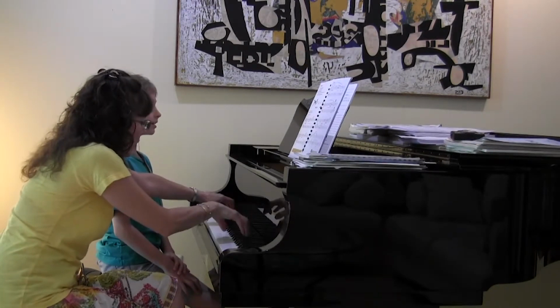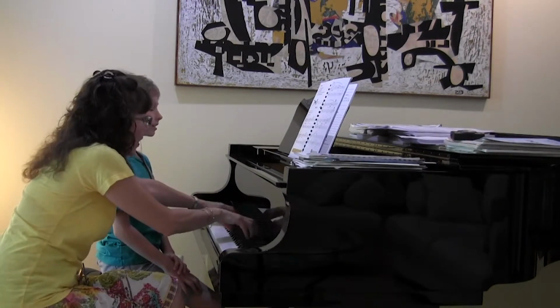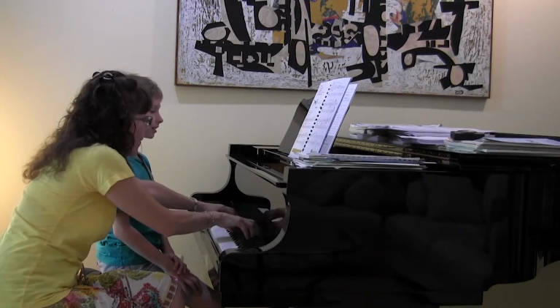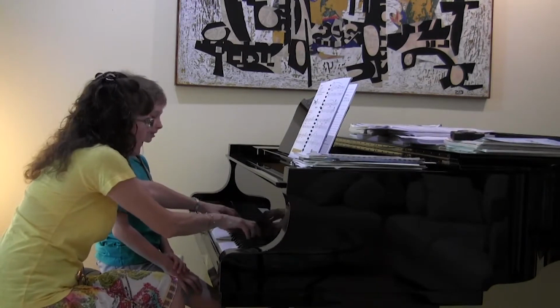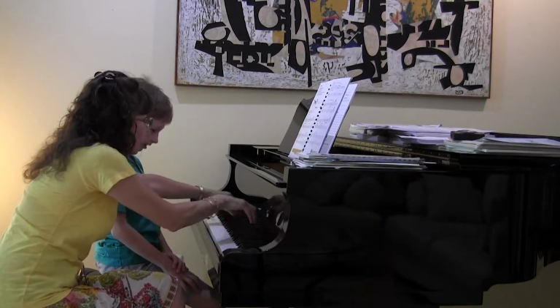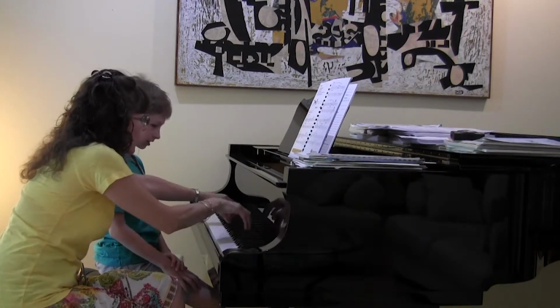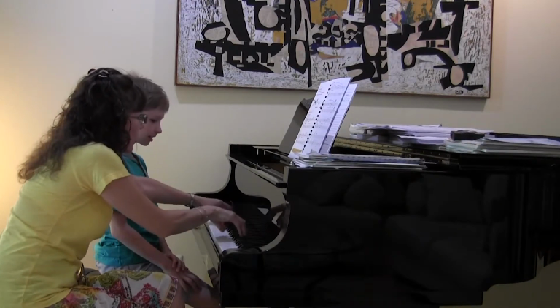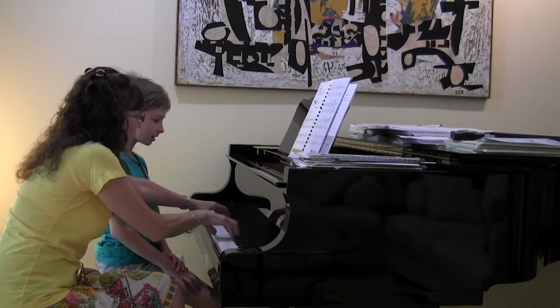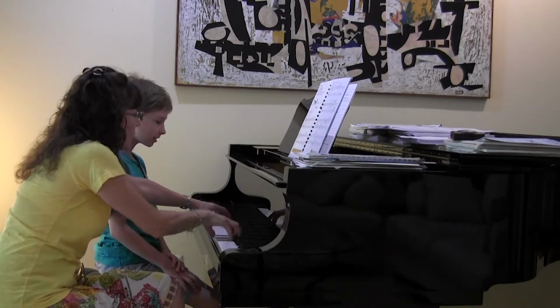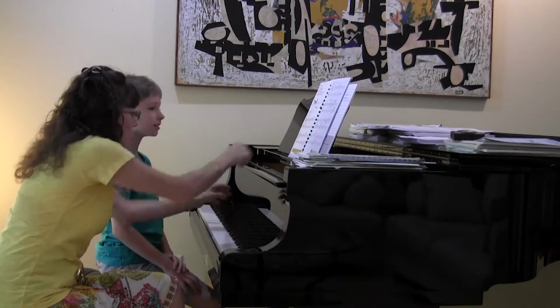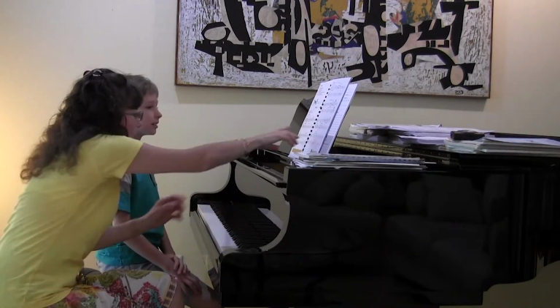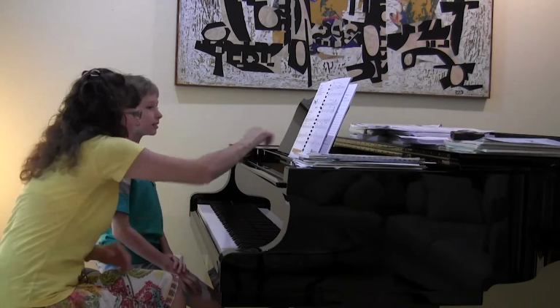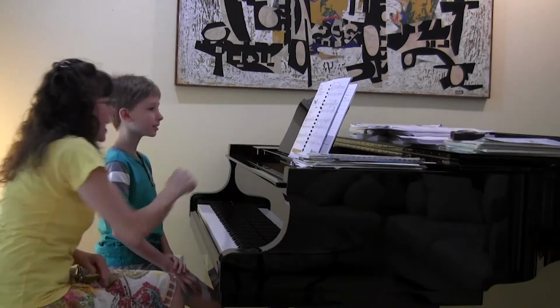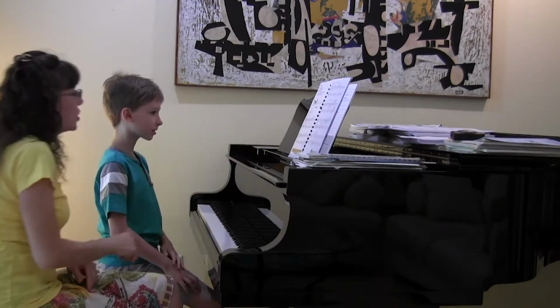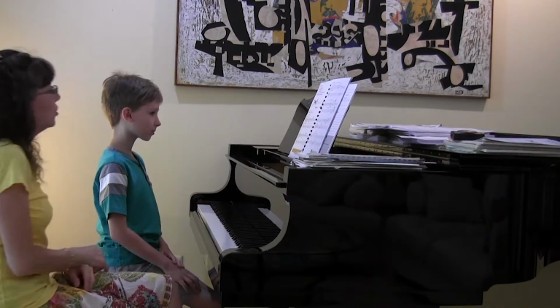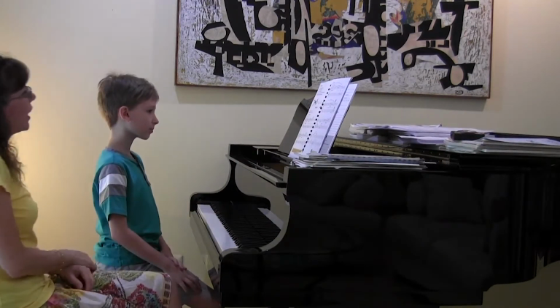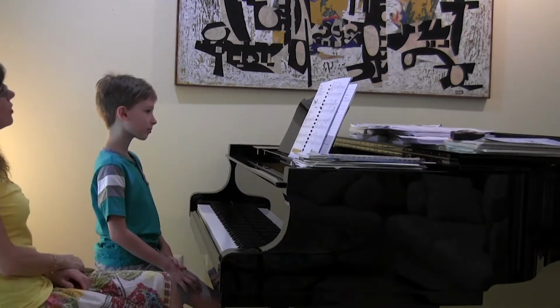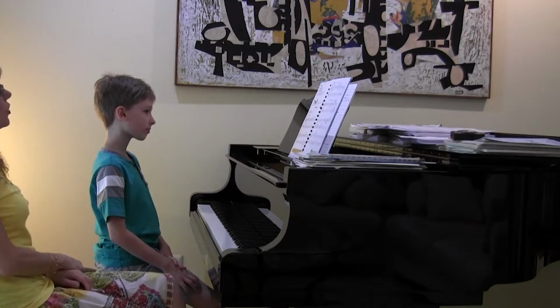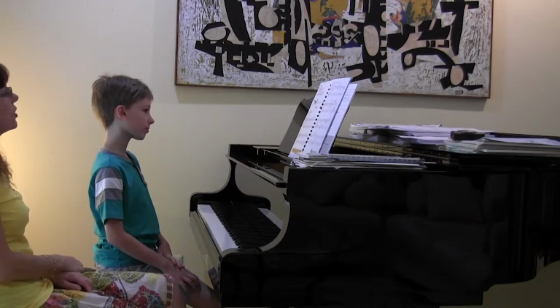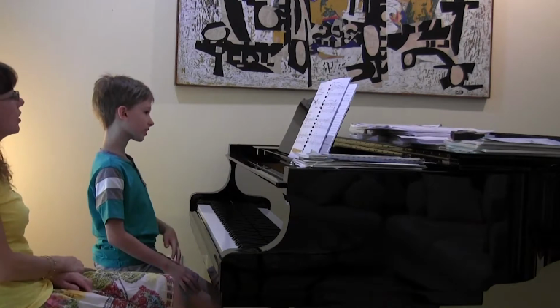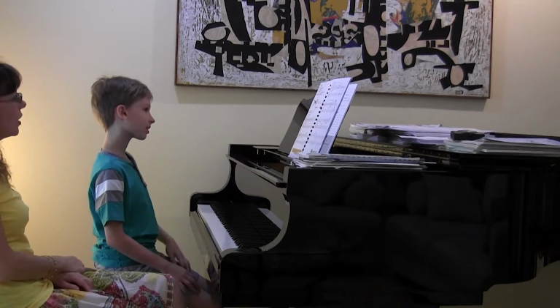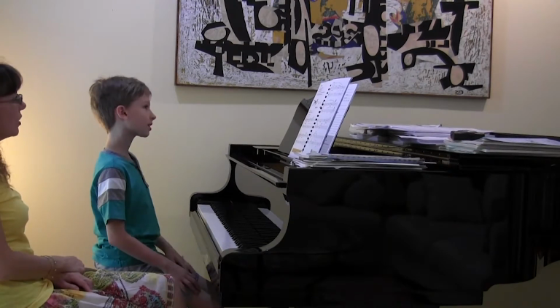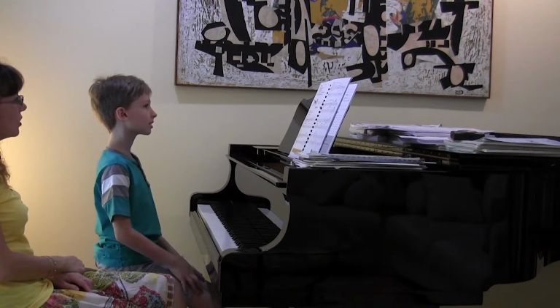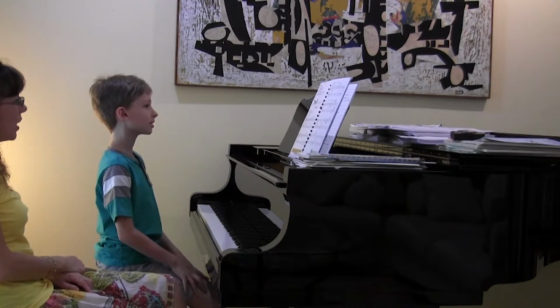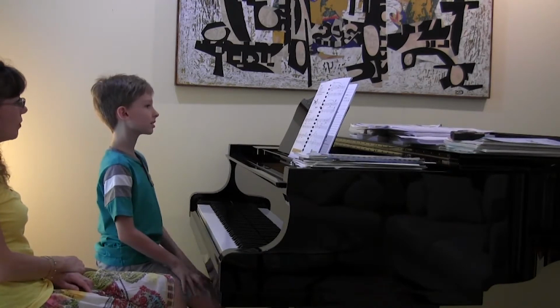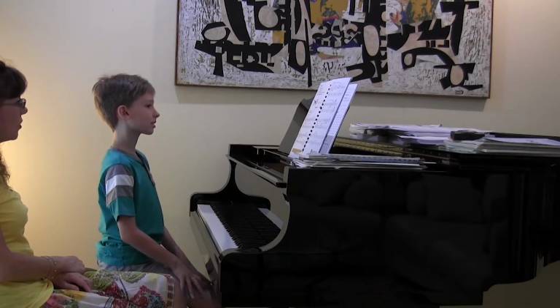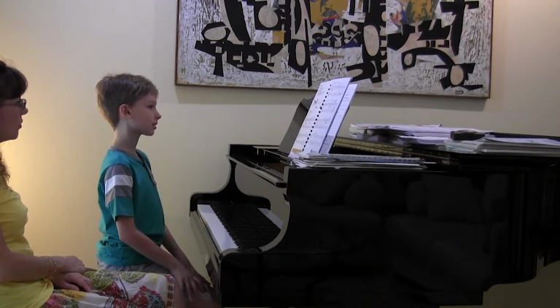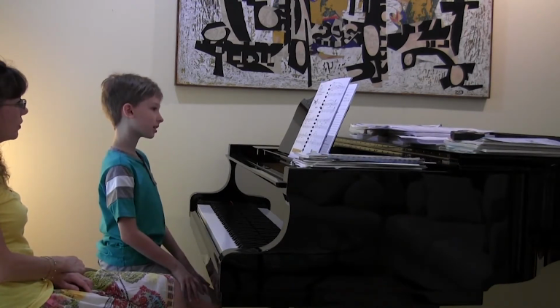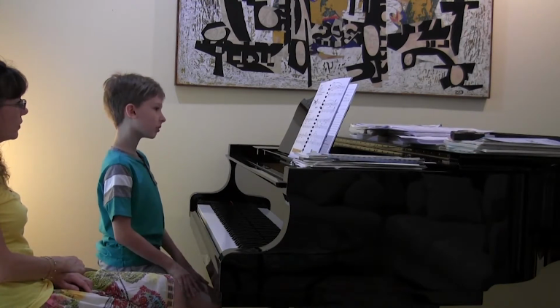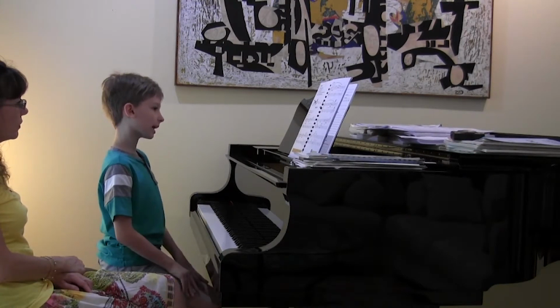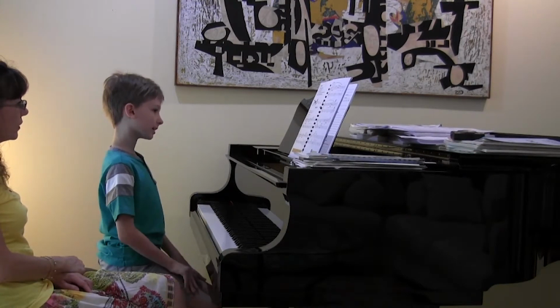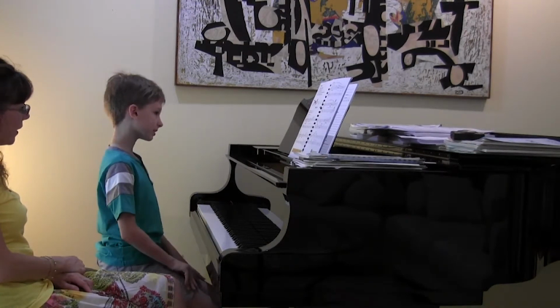All right, so let's try the last two lines first so that you get used to that move.